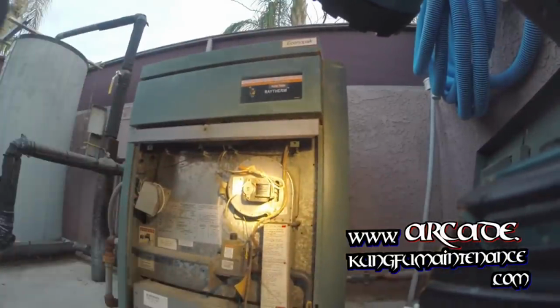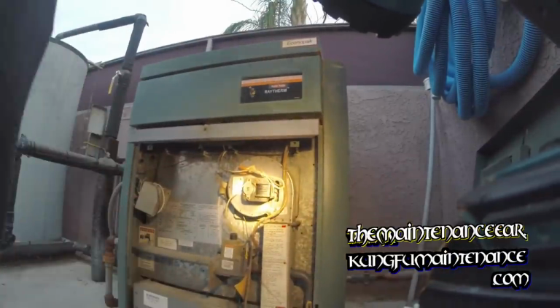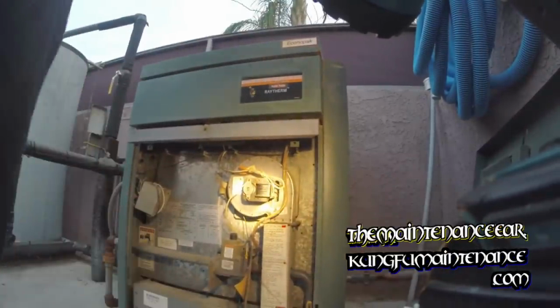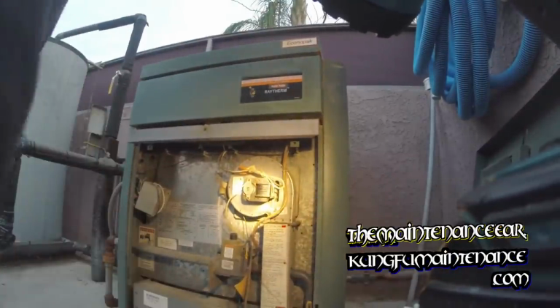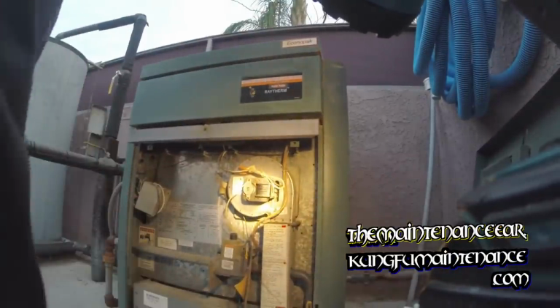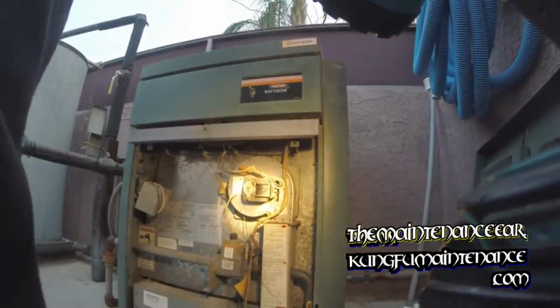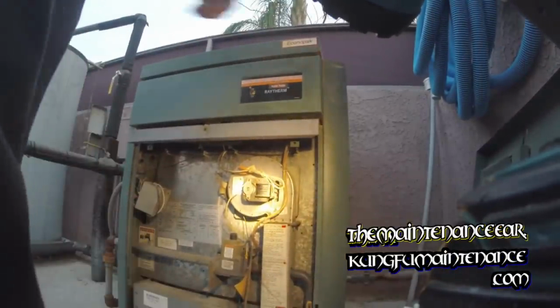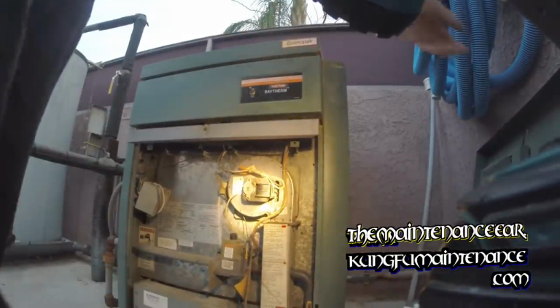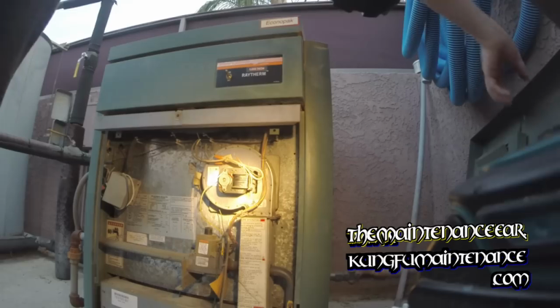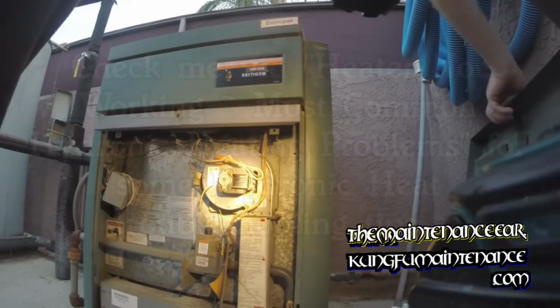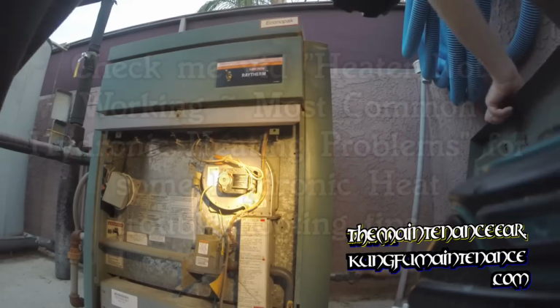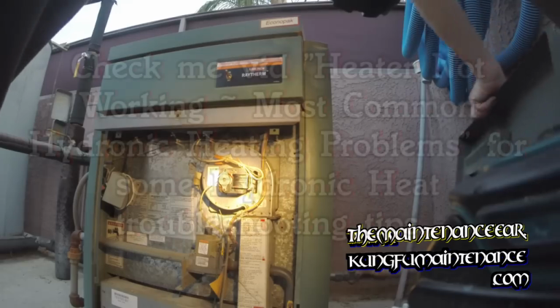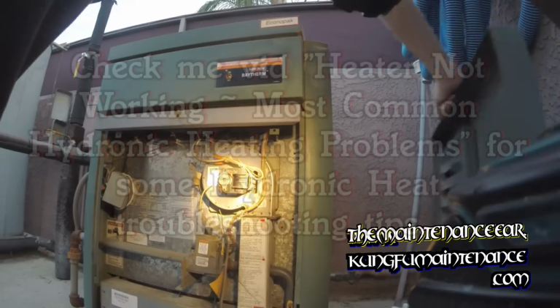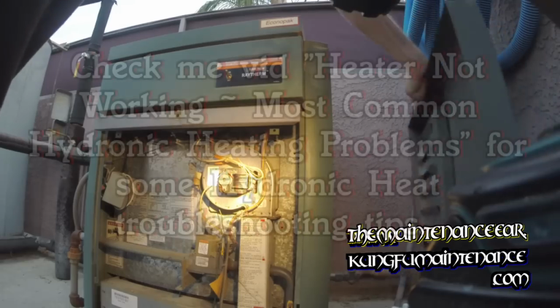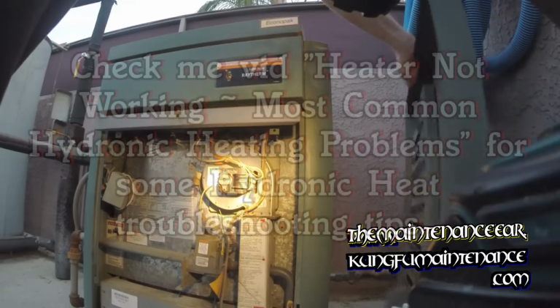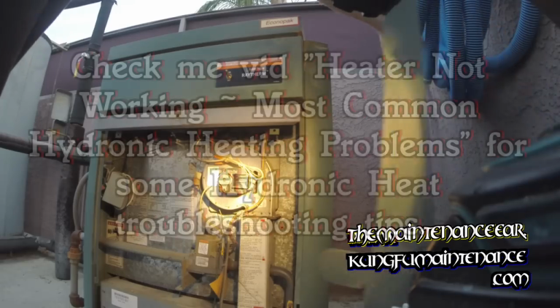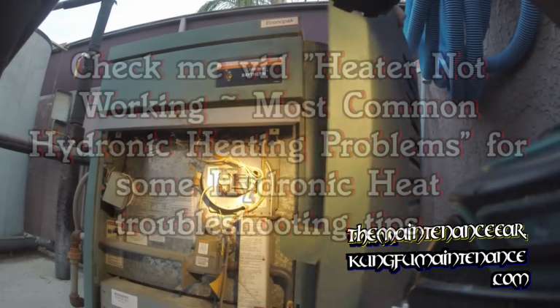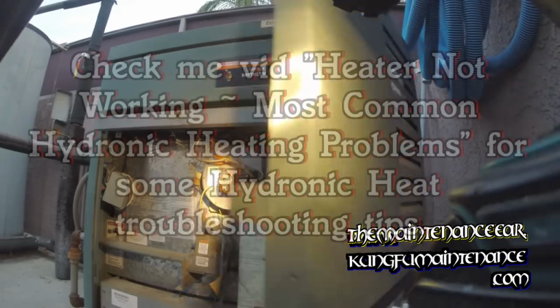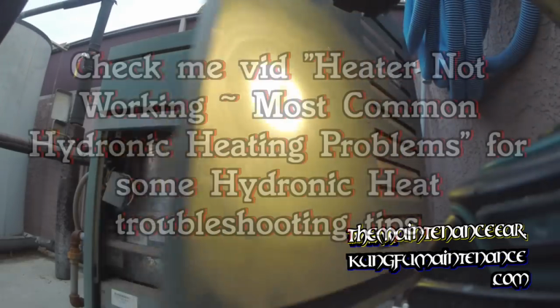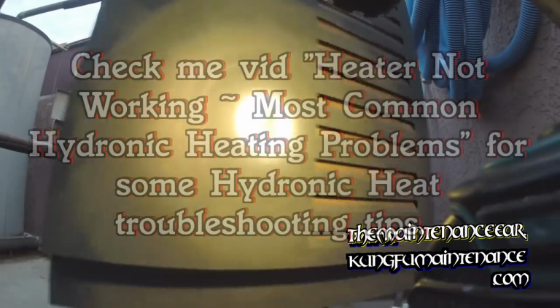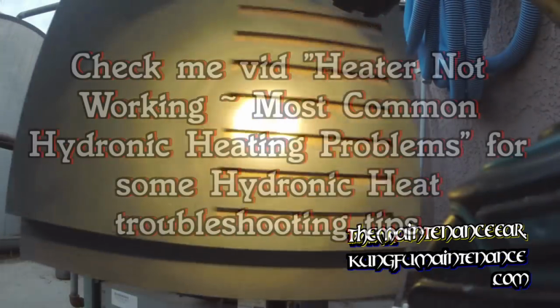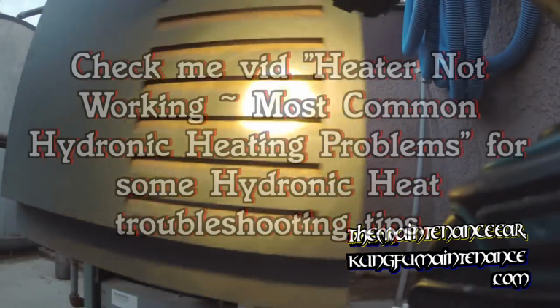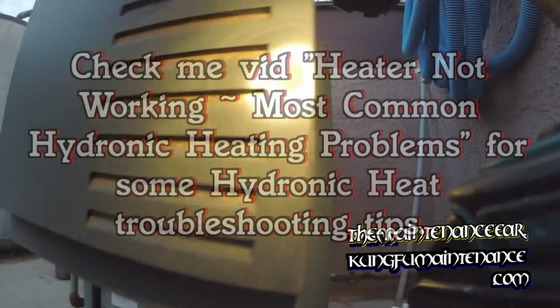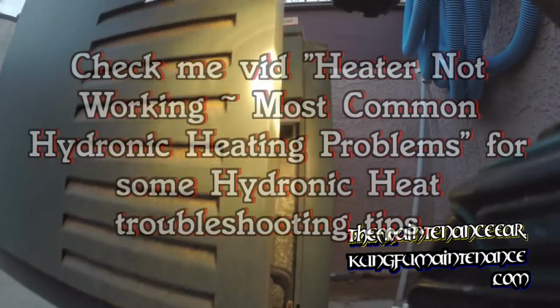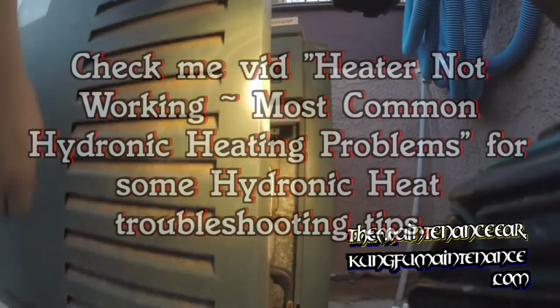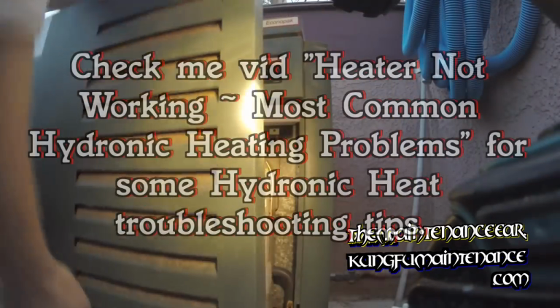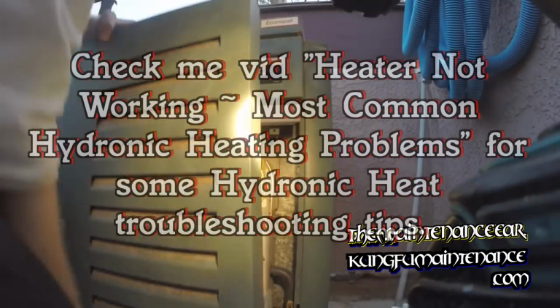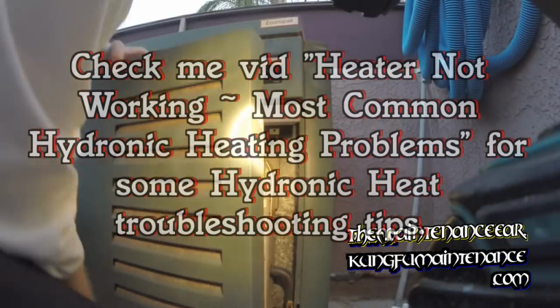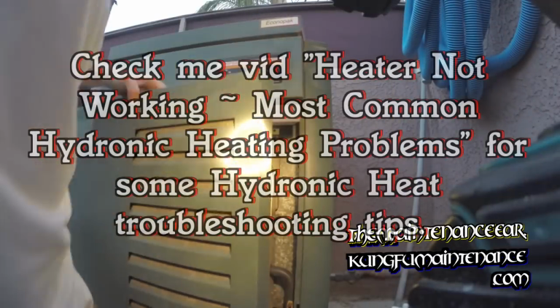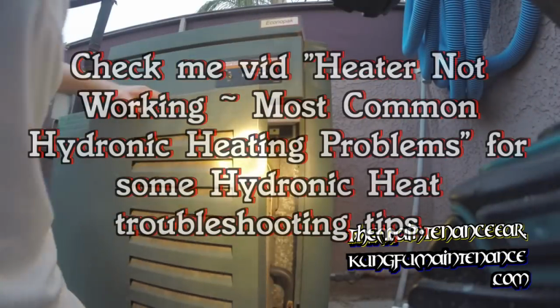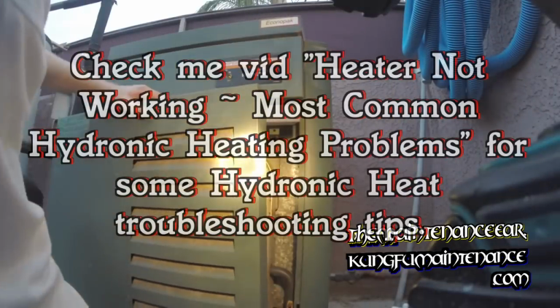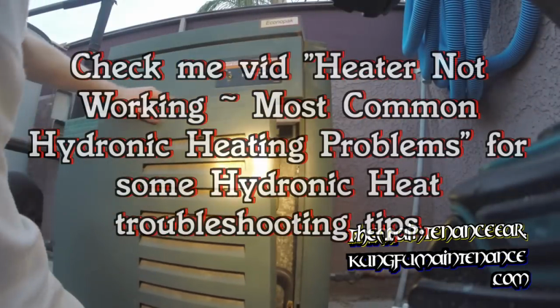Awesome. Nice, quiet boiler. Exactly the way it's supposed to be.